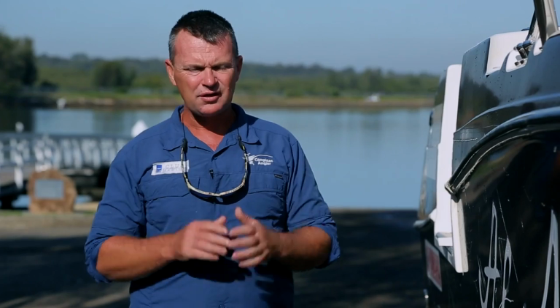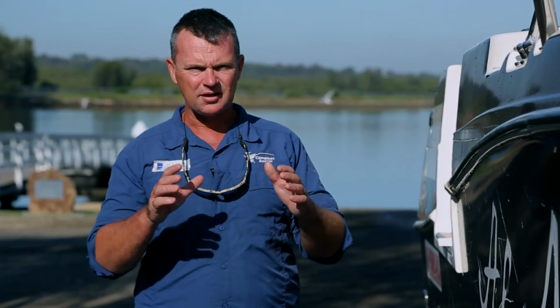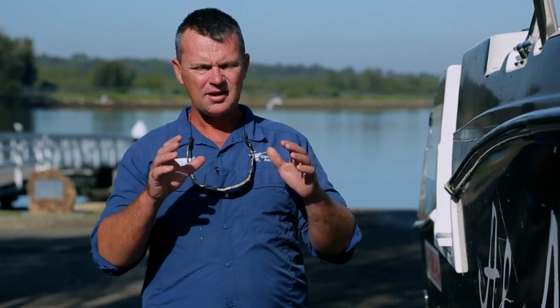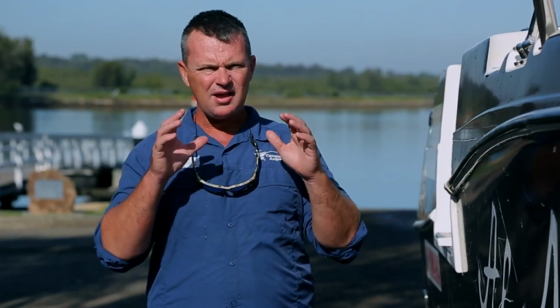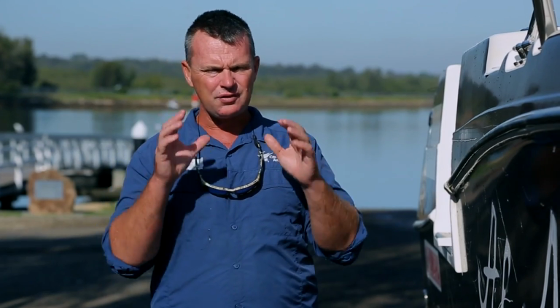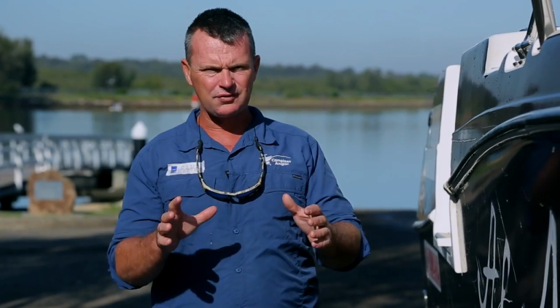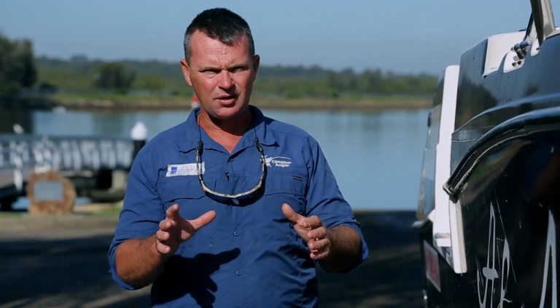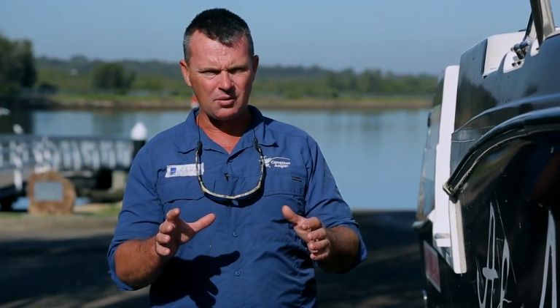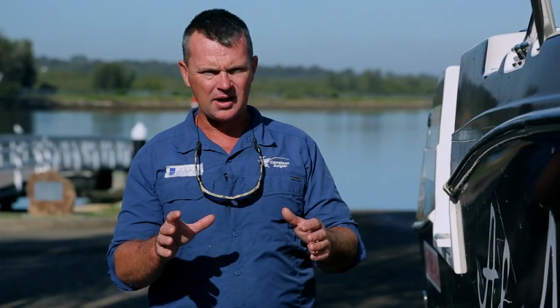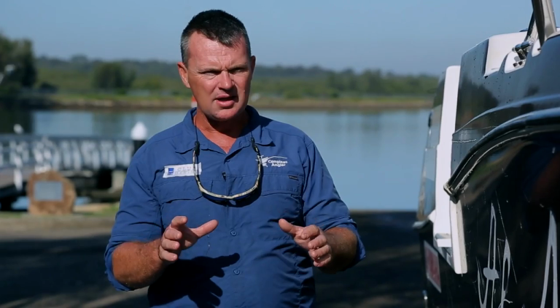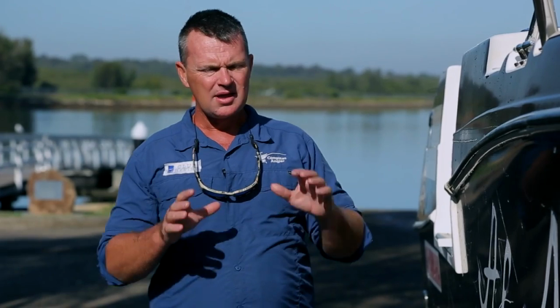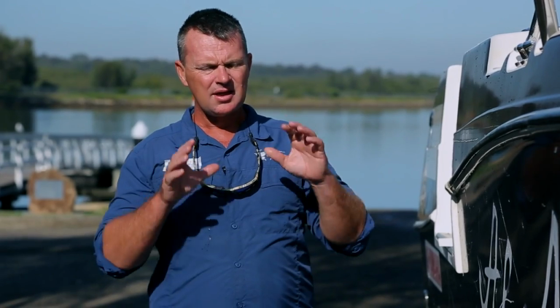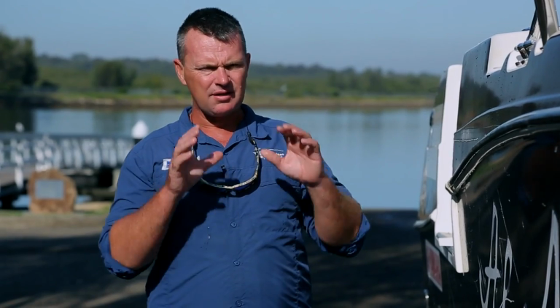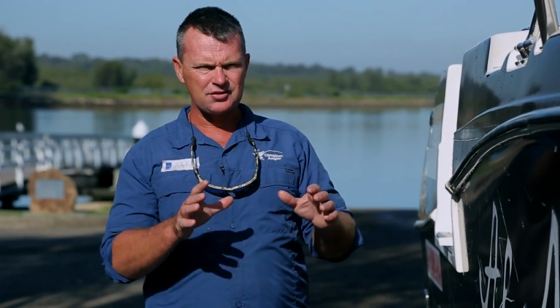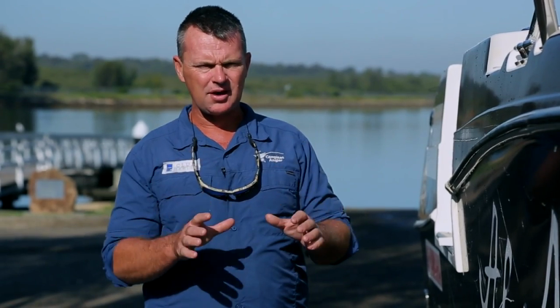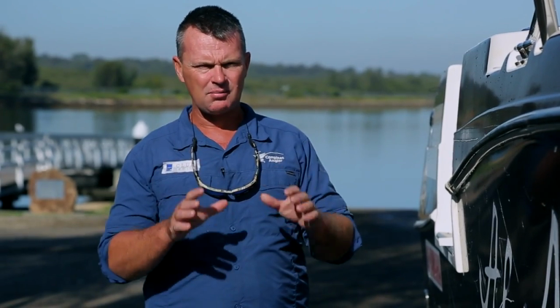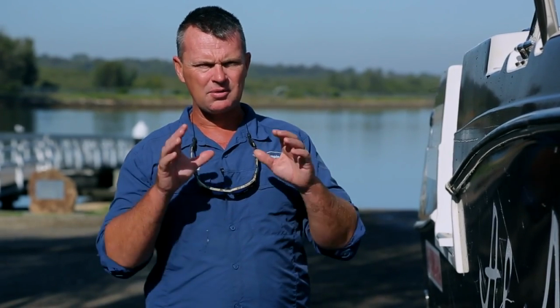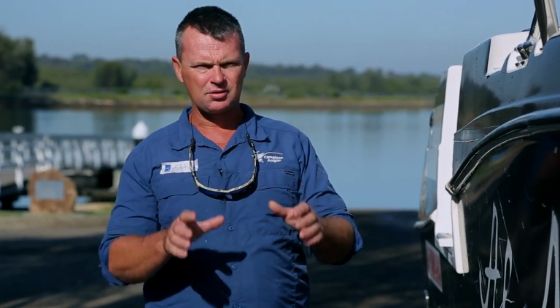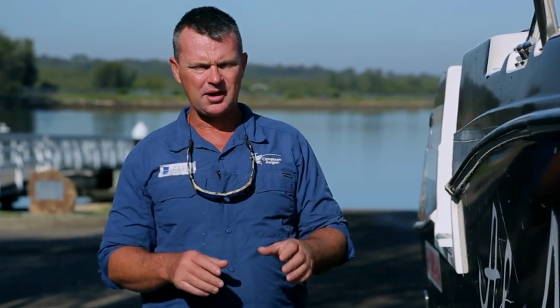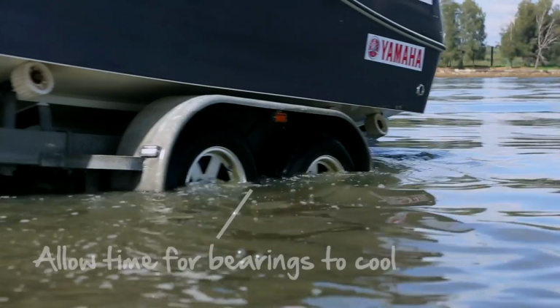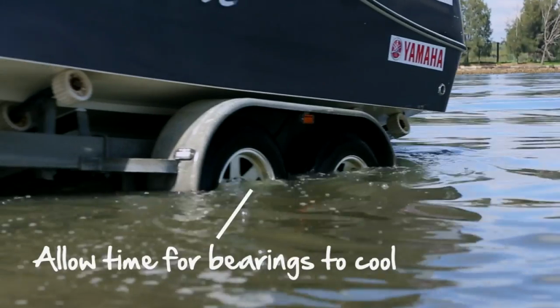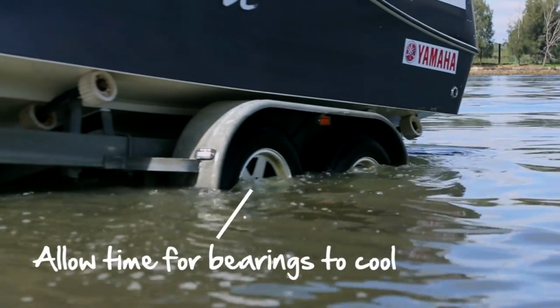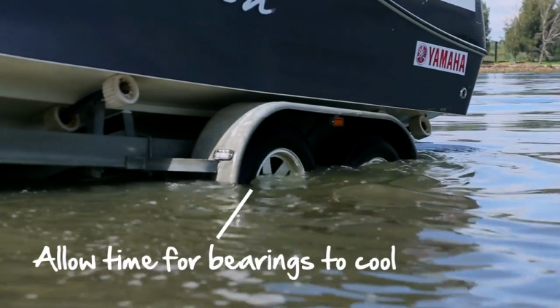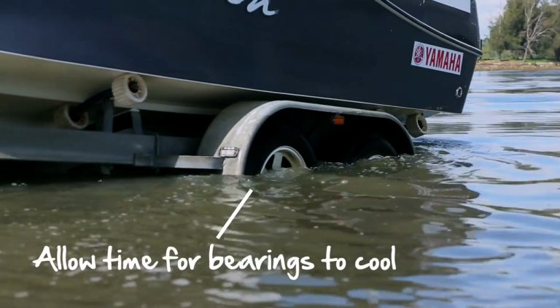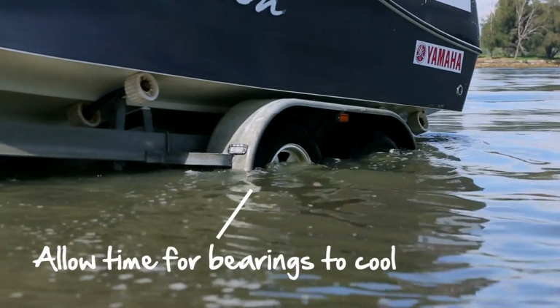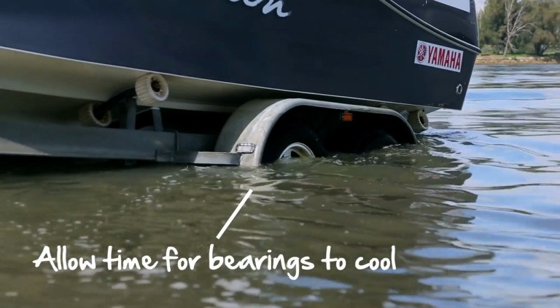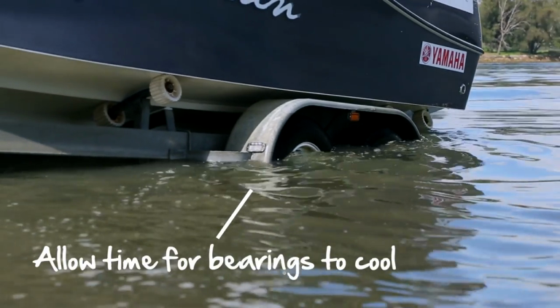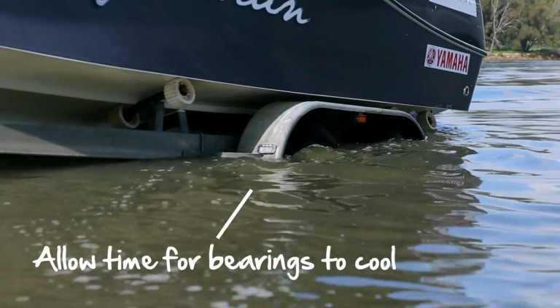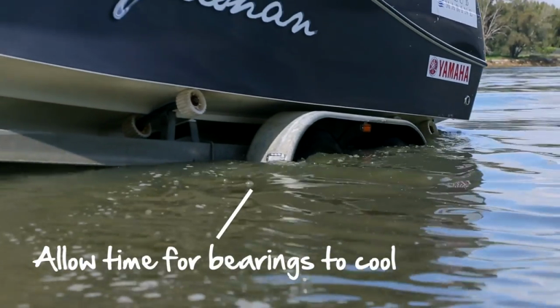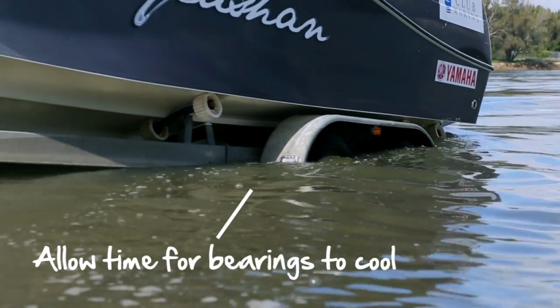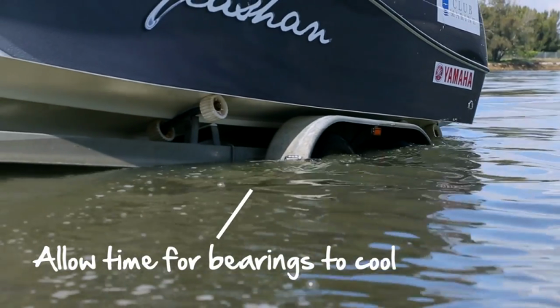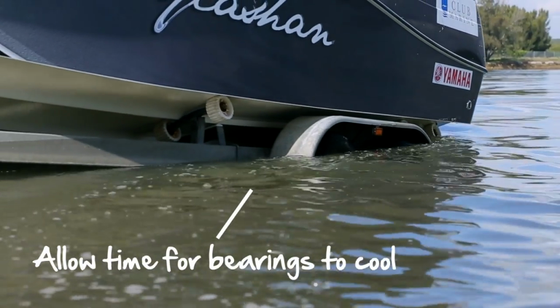Firstly, if you've driven a long way, give the trailer a moment to cool down. Those bearings get hot and you don't want to put hot bearings in the water.